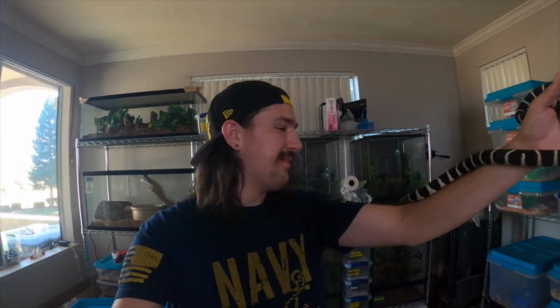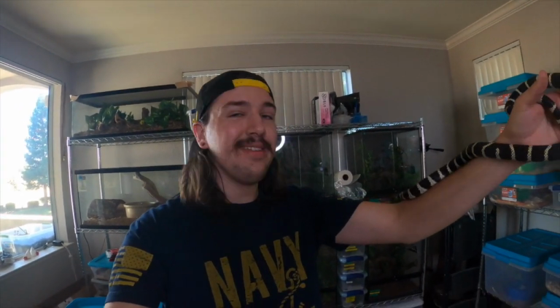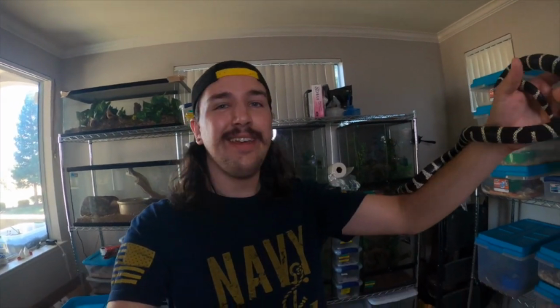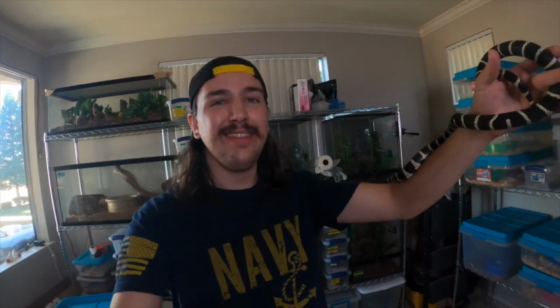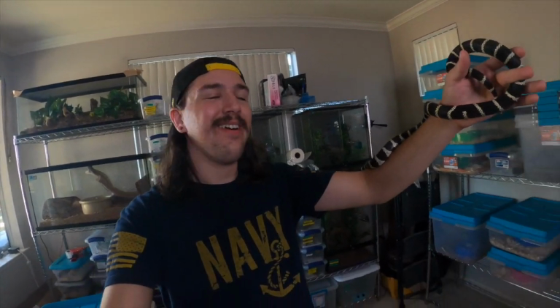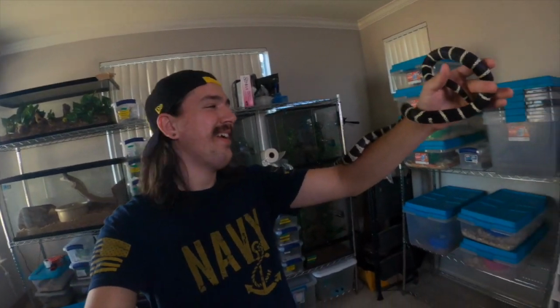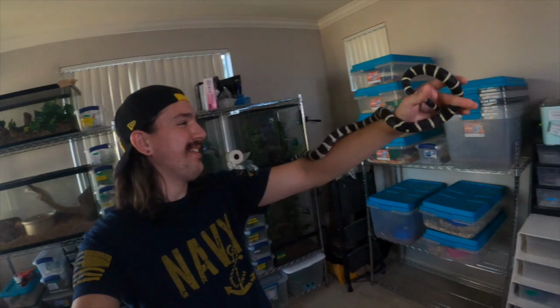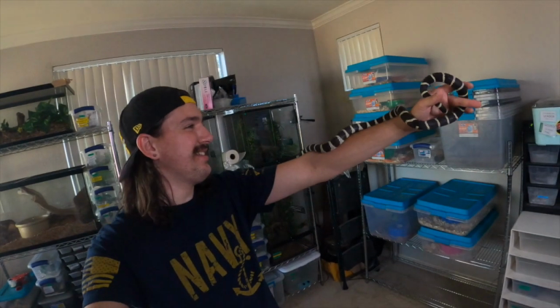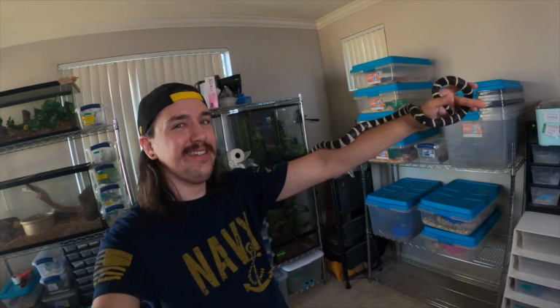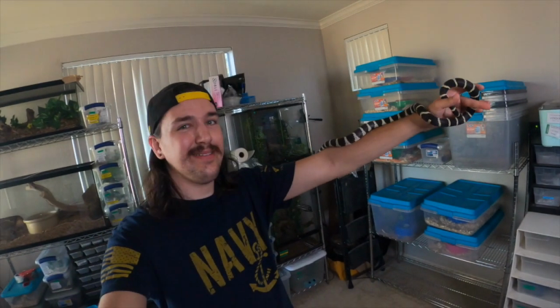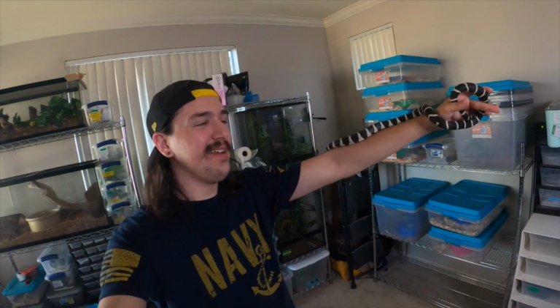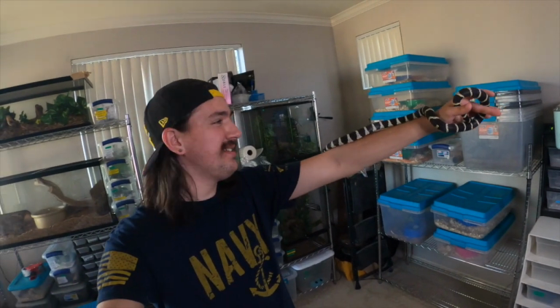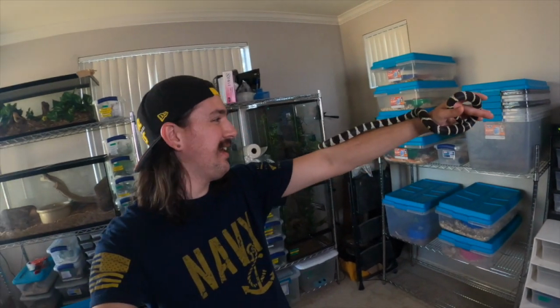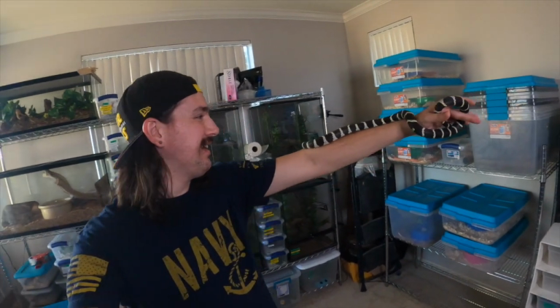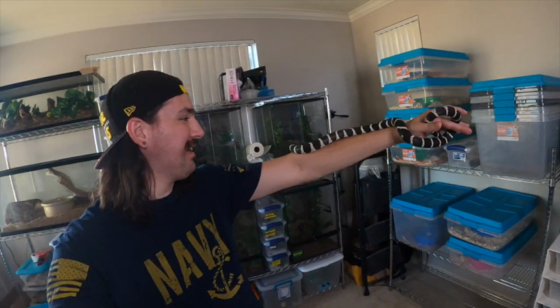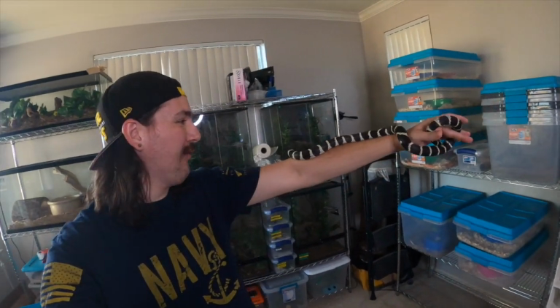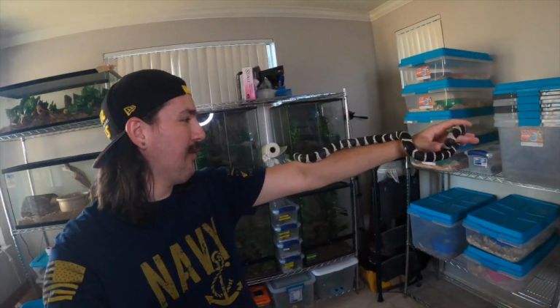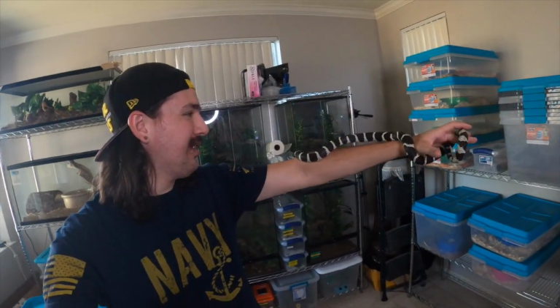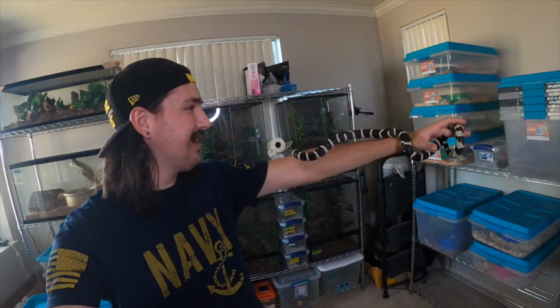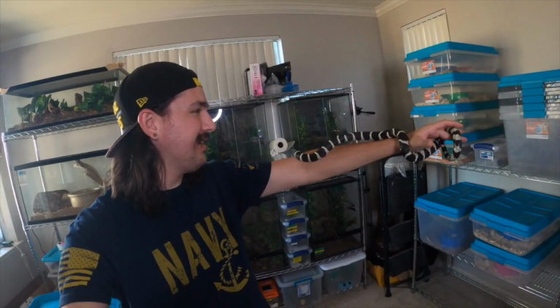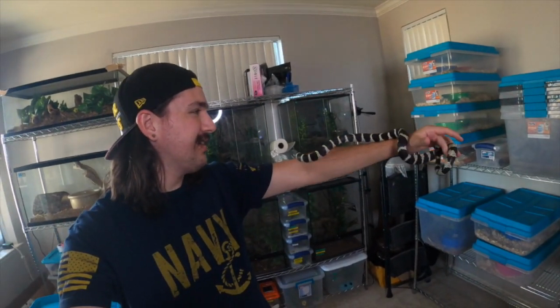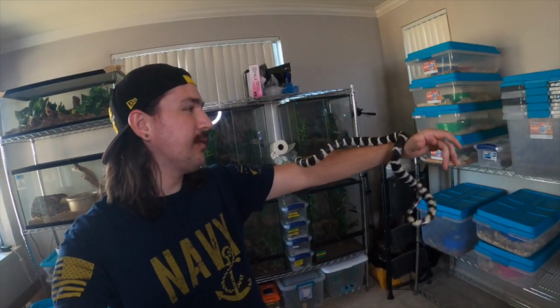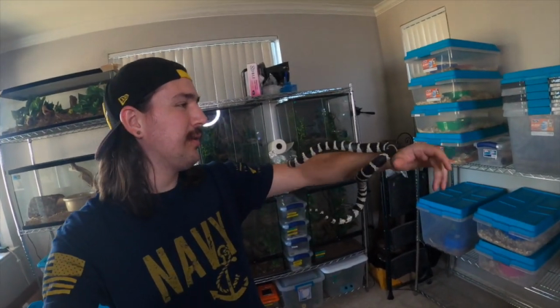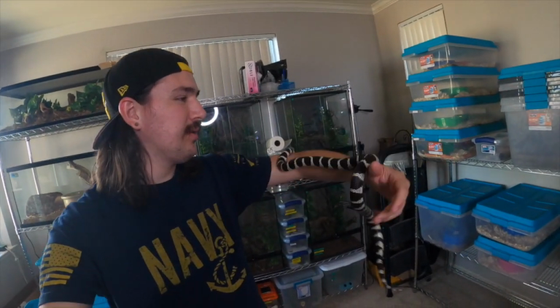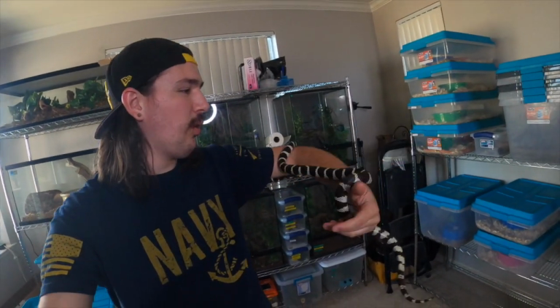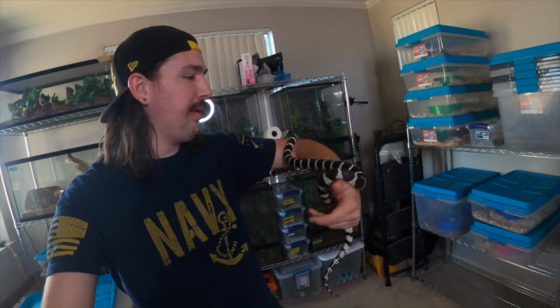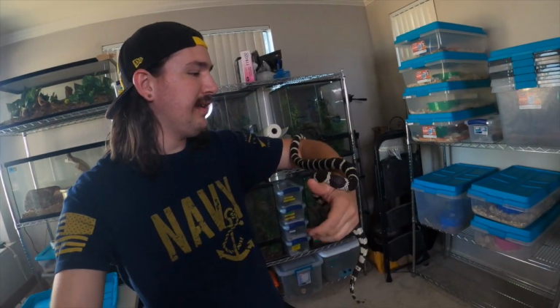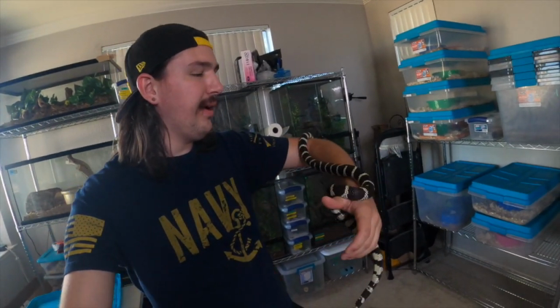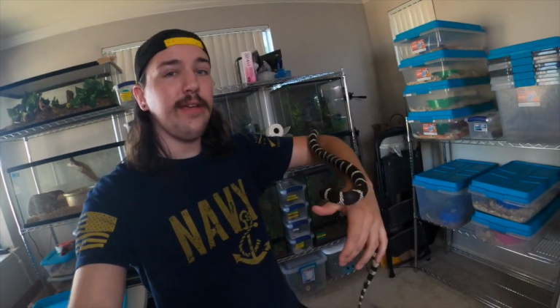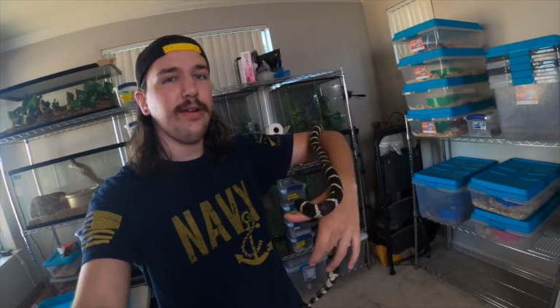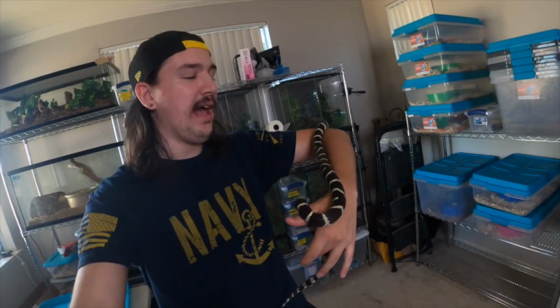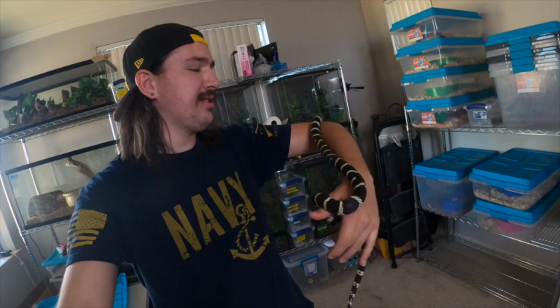This ain't it though. This is Midas, a California kingsnake — just a regular coral banded. My favorite actually.